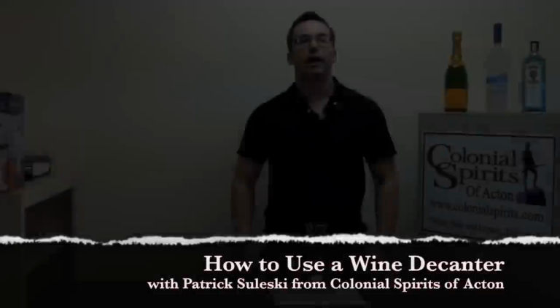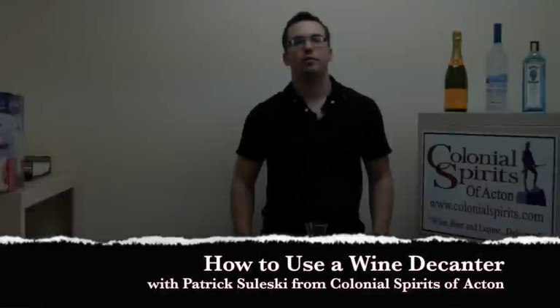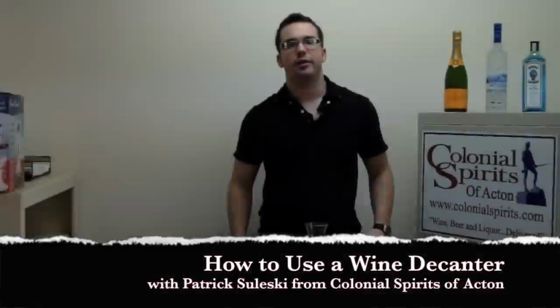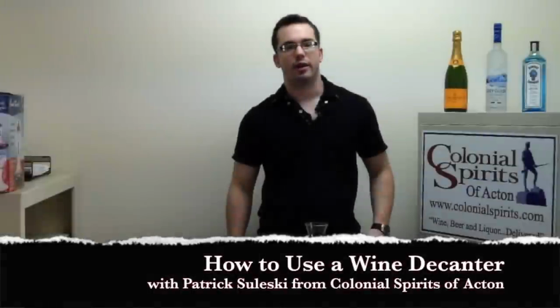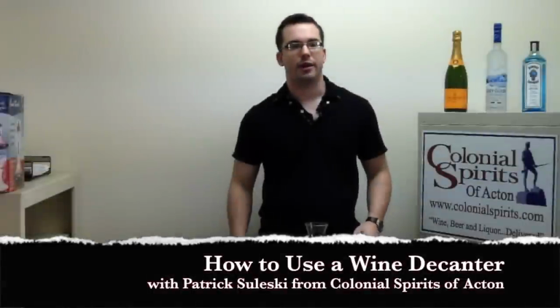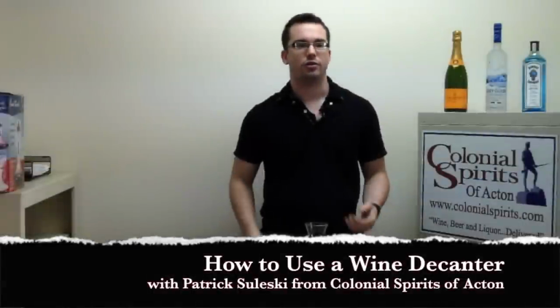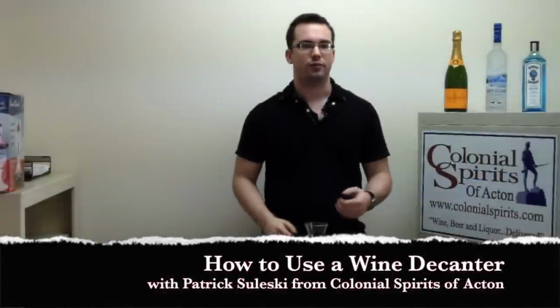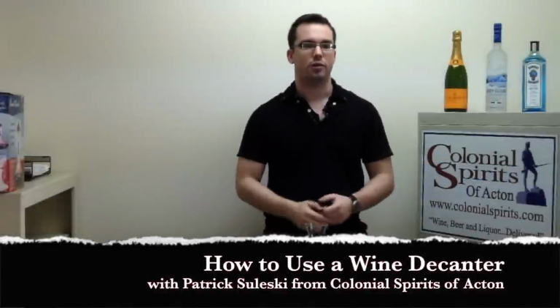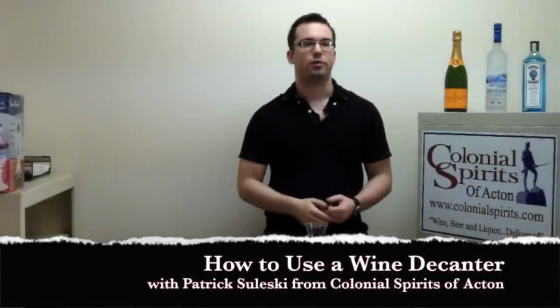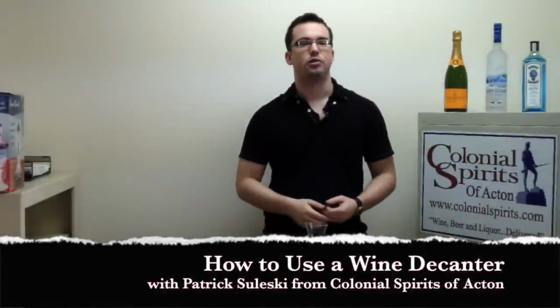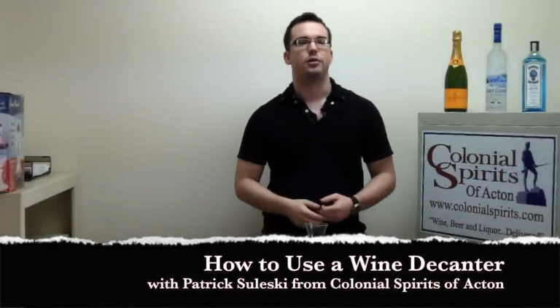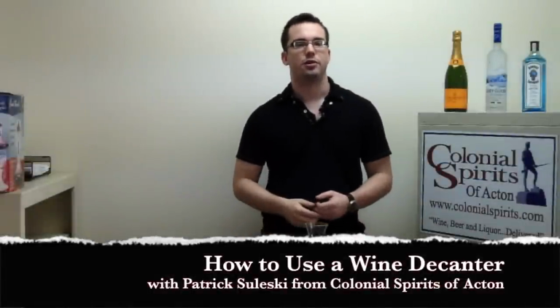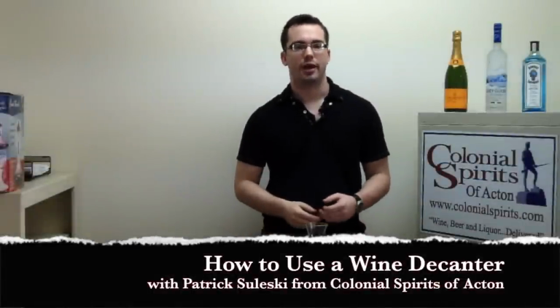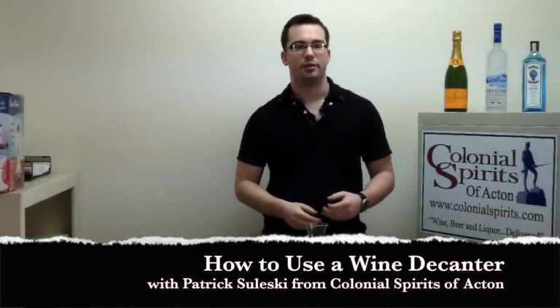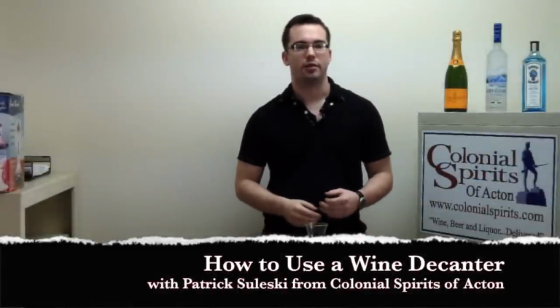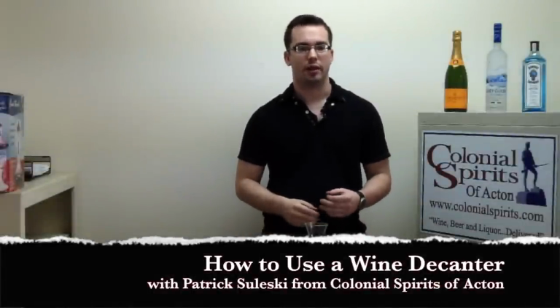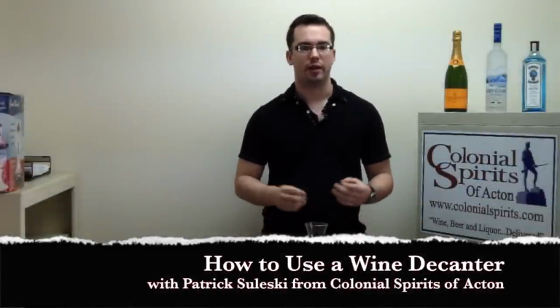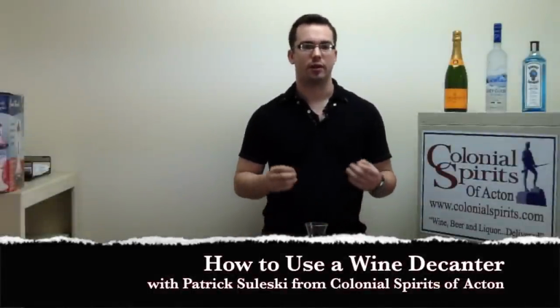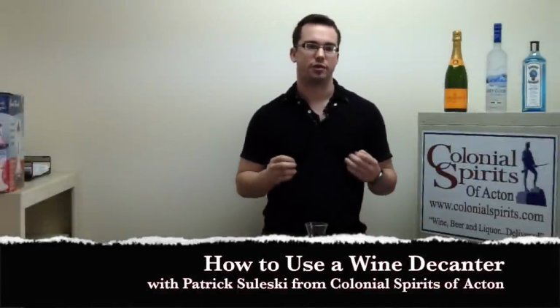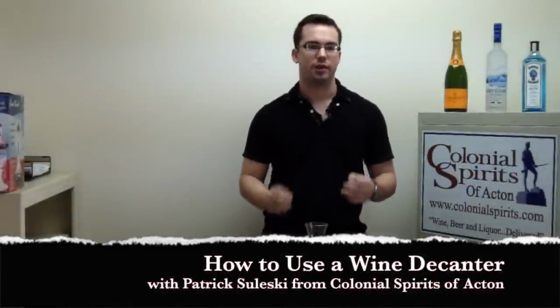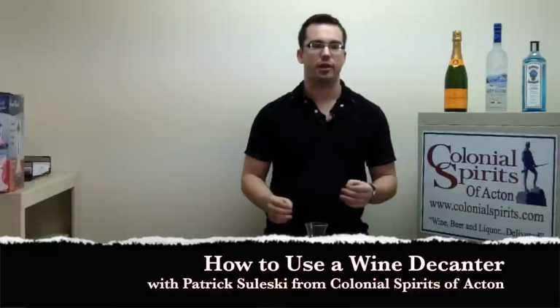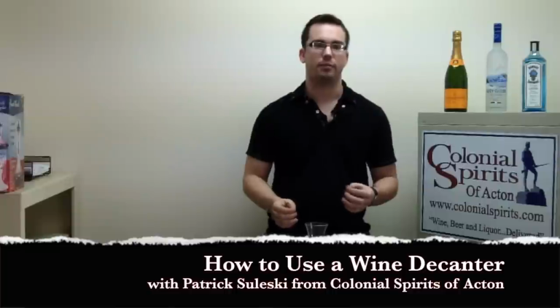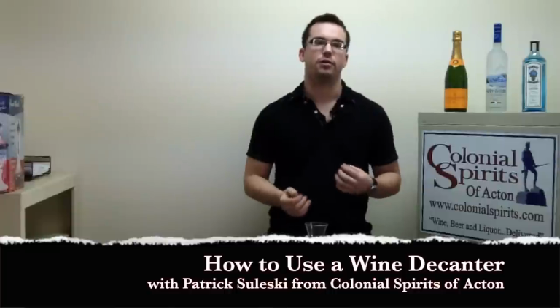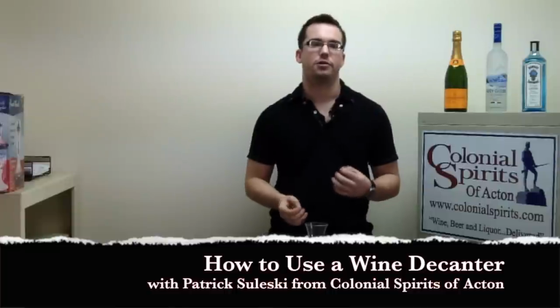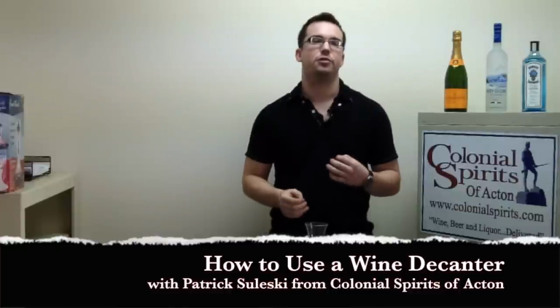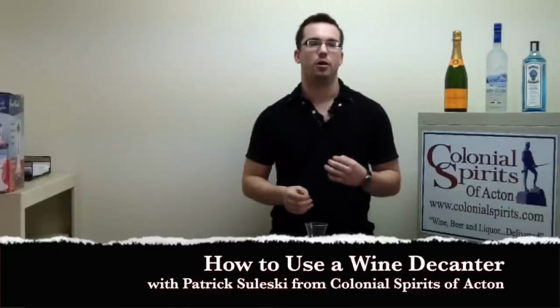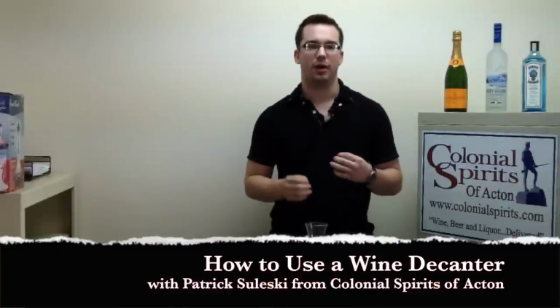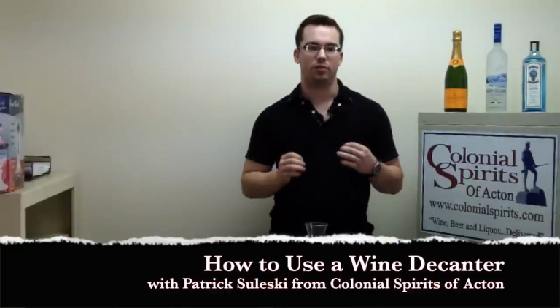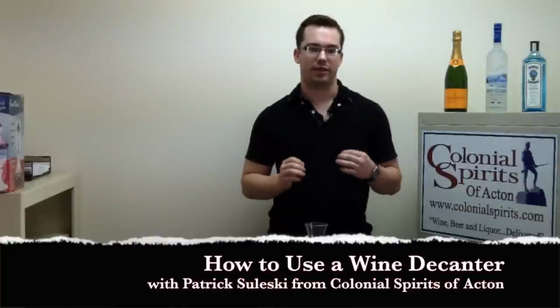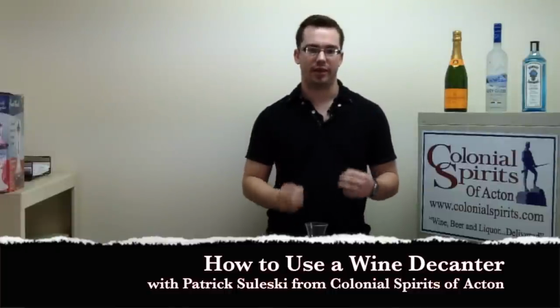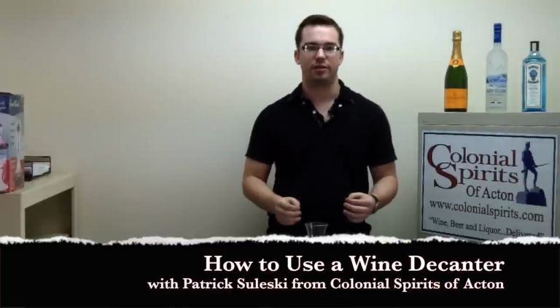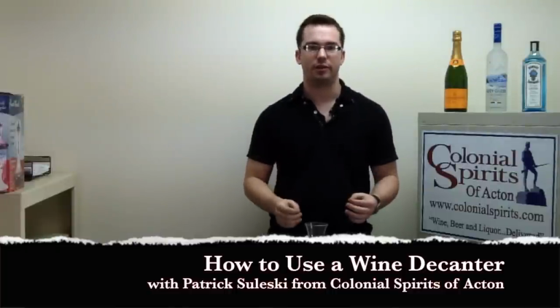Hi everybody, I'm Patrick from Colonial Spirits in Acton and today I'm going to talk to you about decanting.